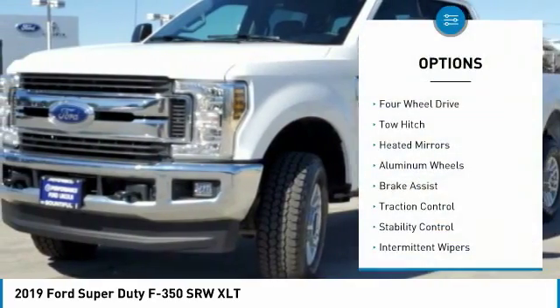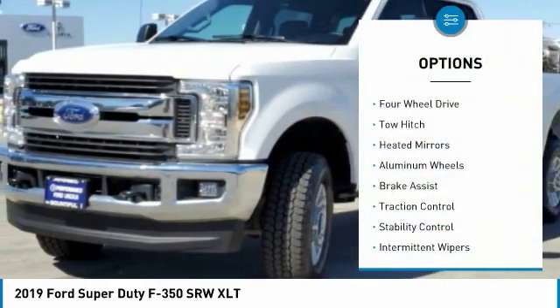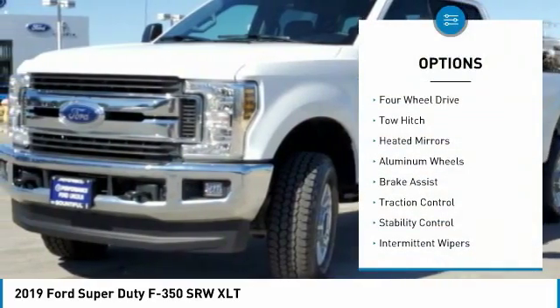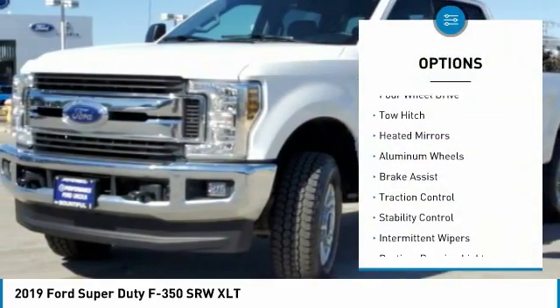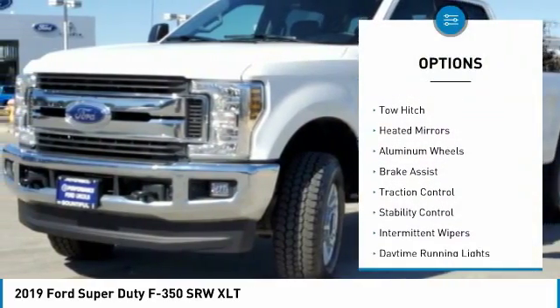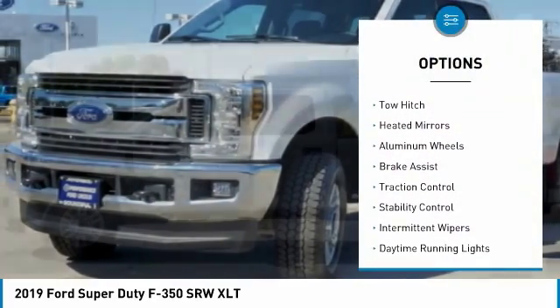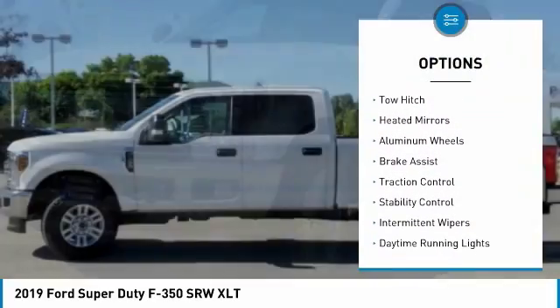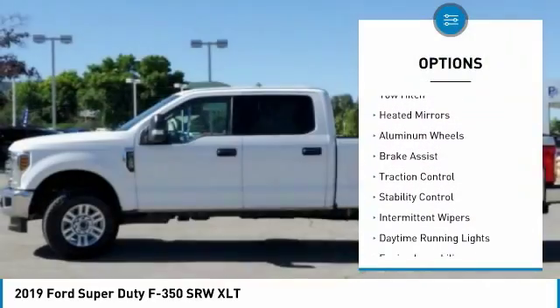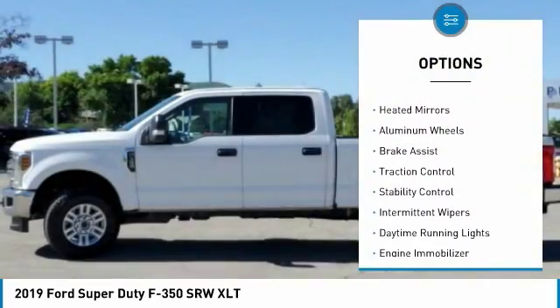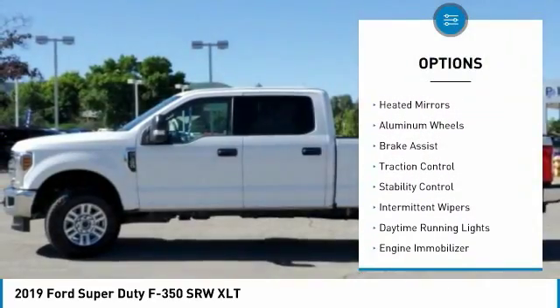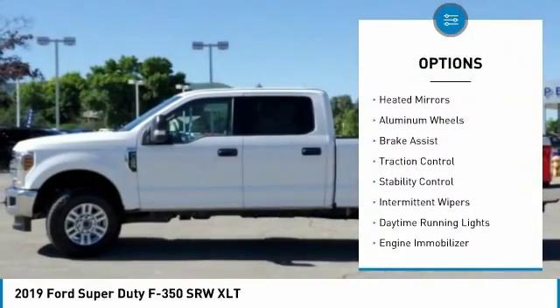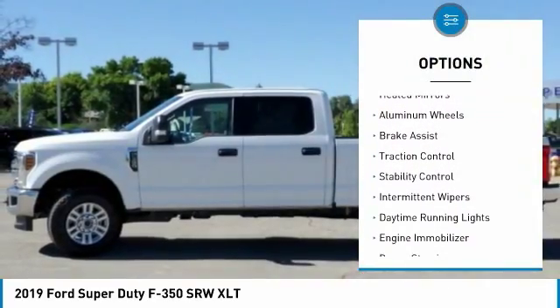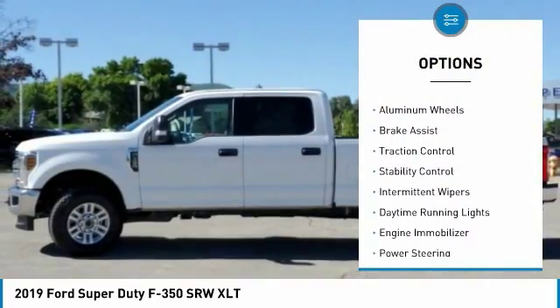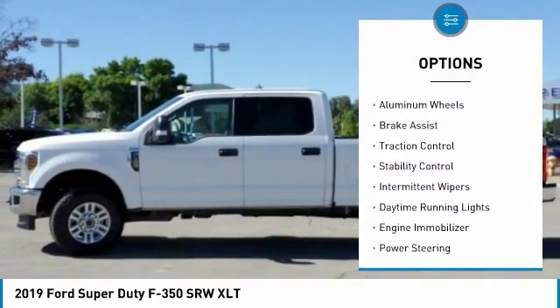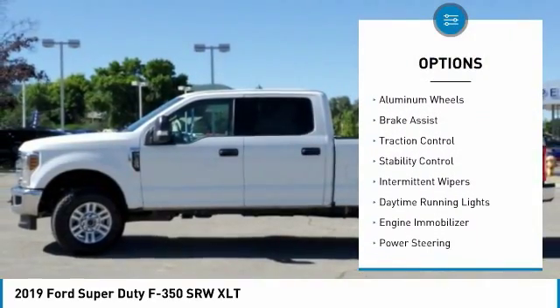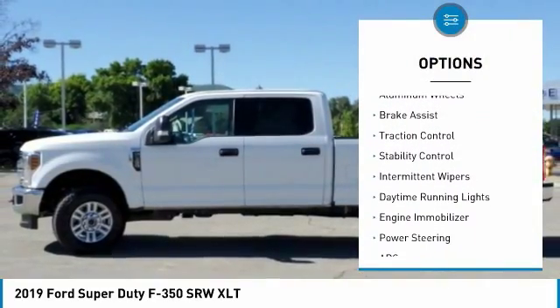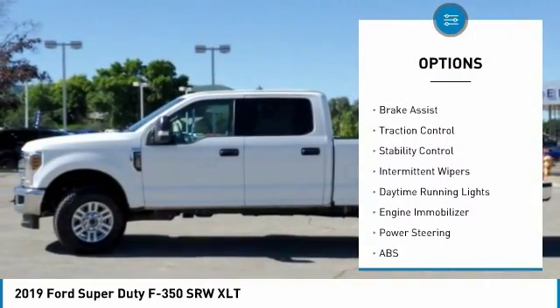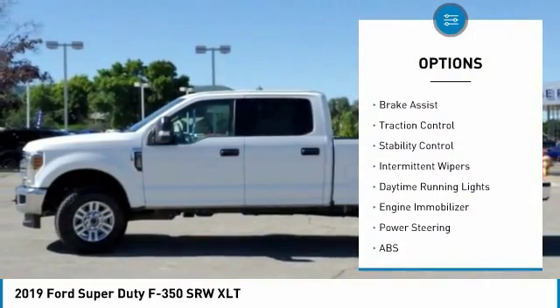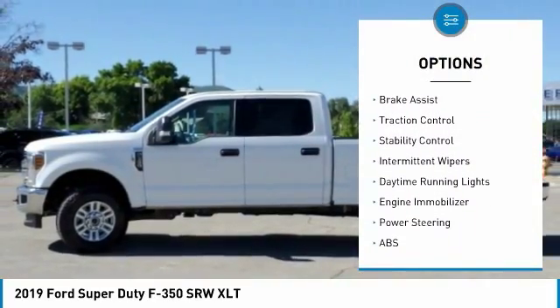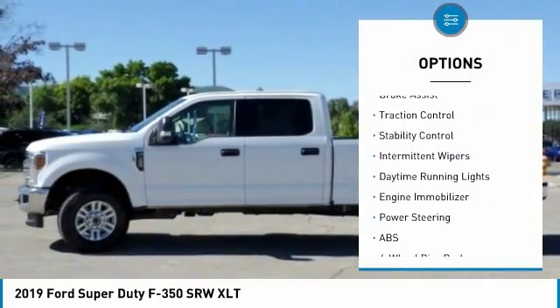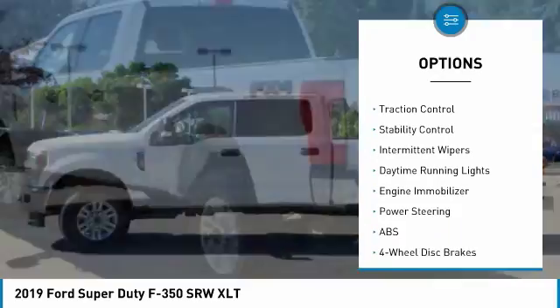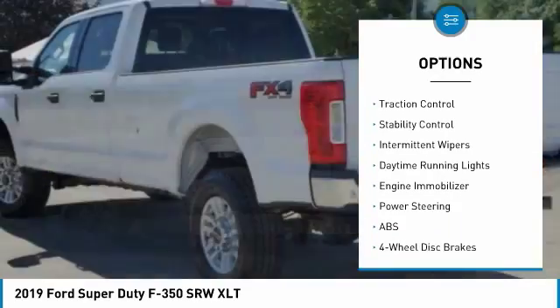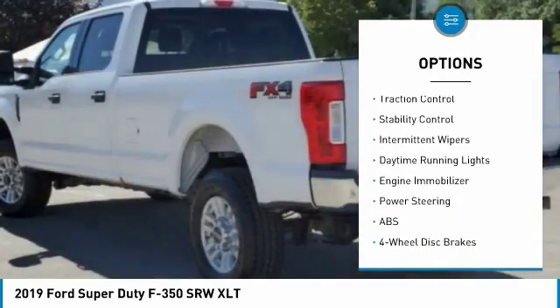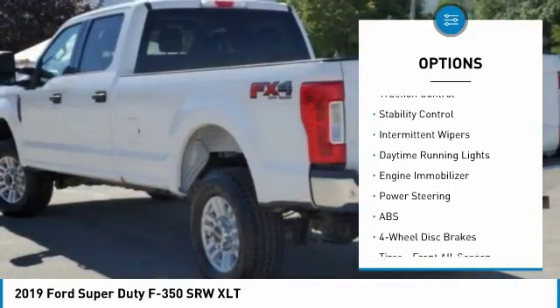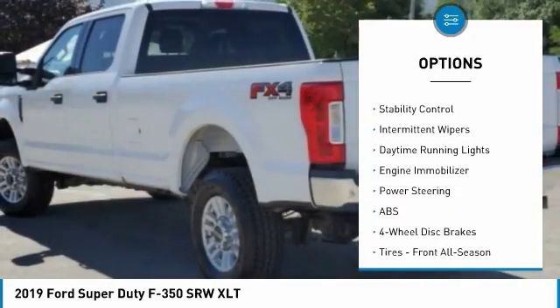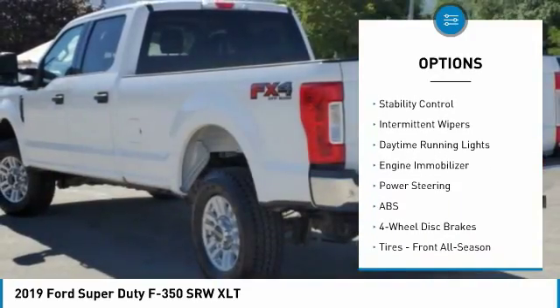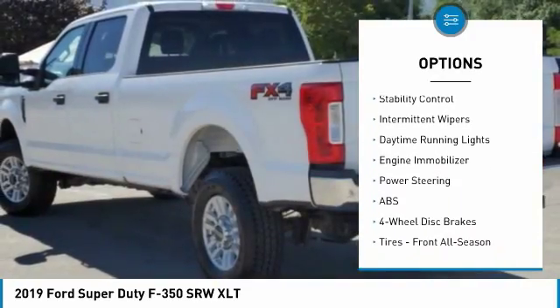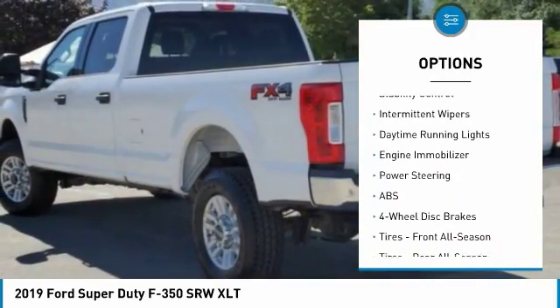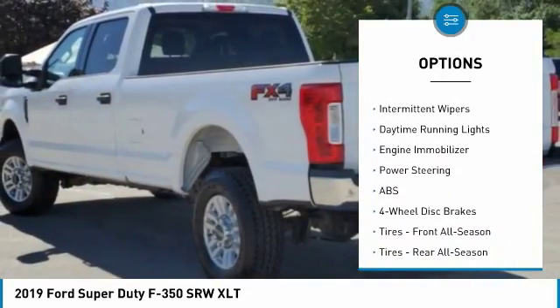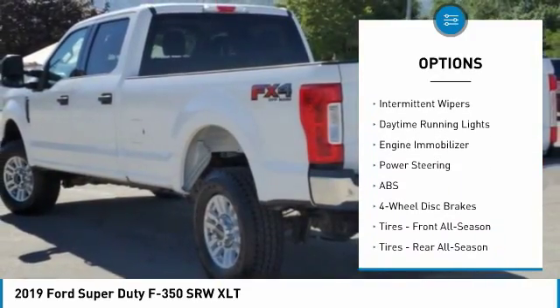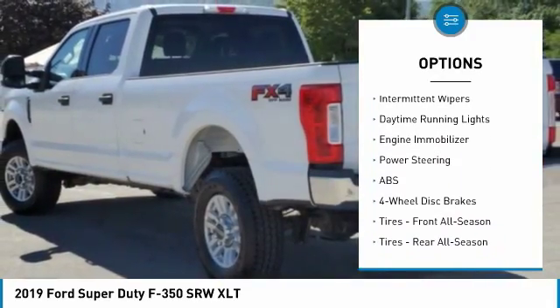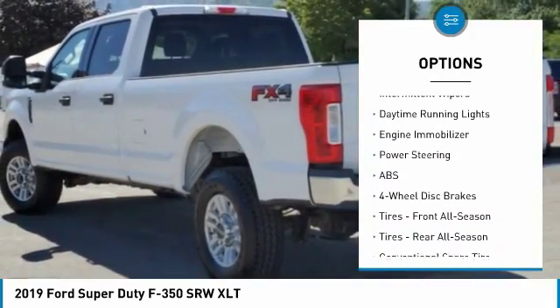Four-wheel drive. Tow hitch. Heated mirrors. Aluminum wheels. Brake assist. Traction control.